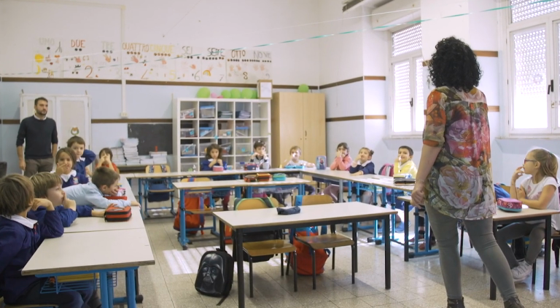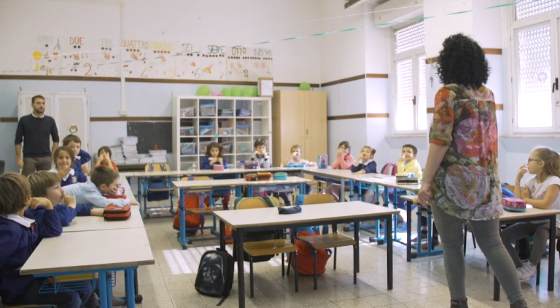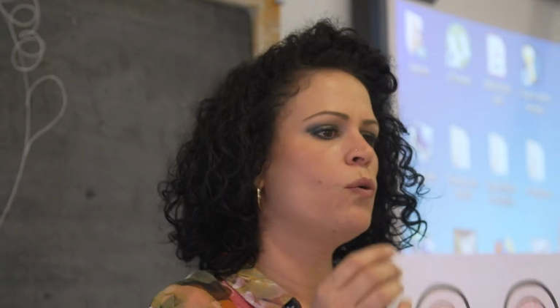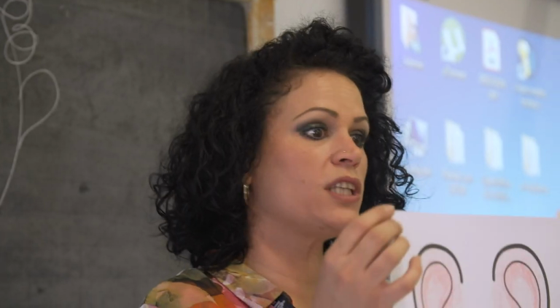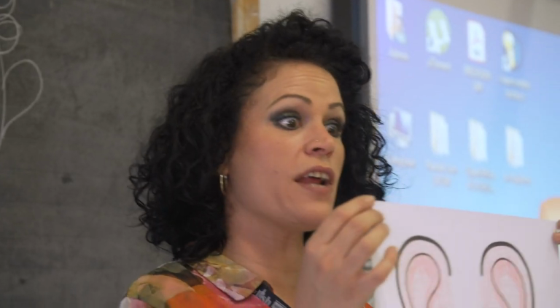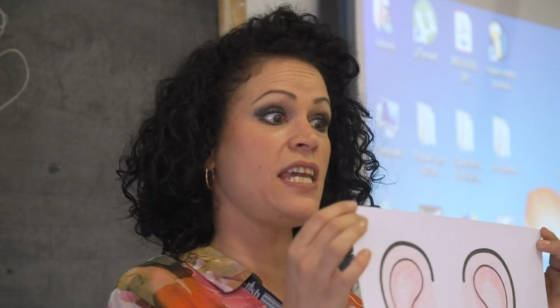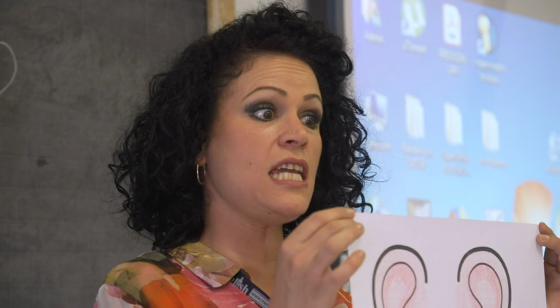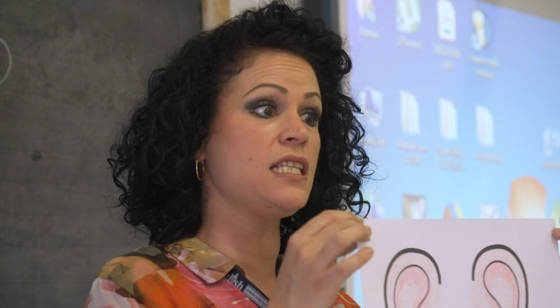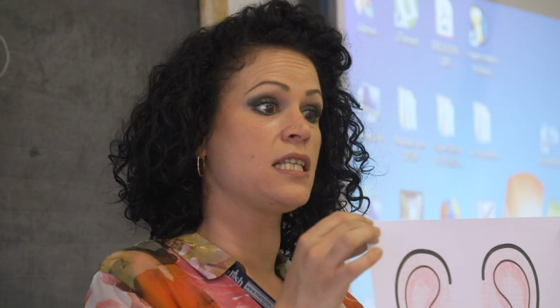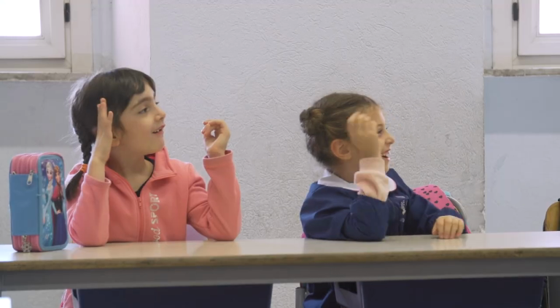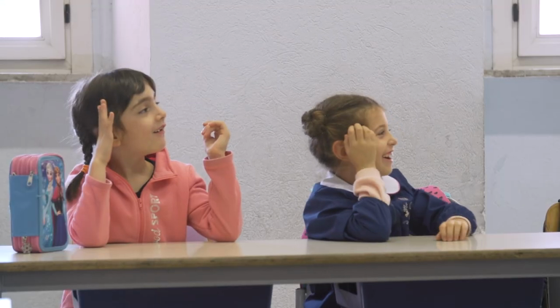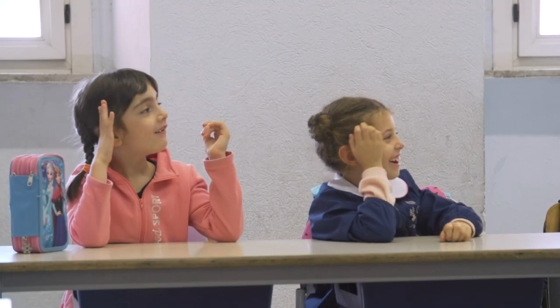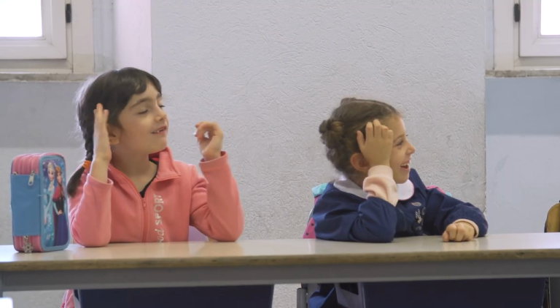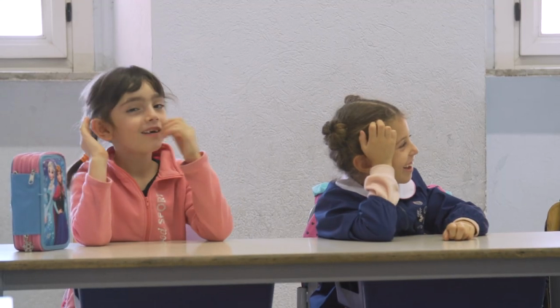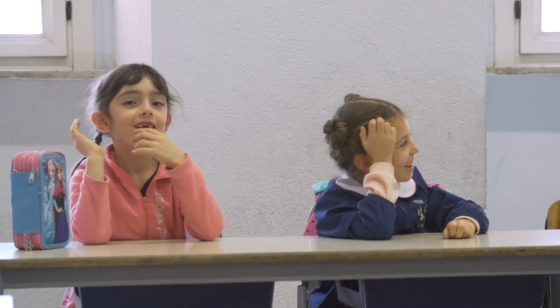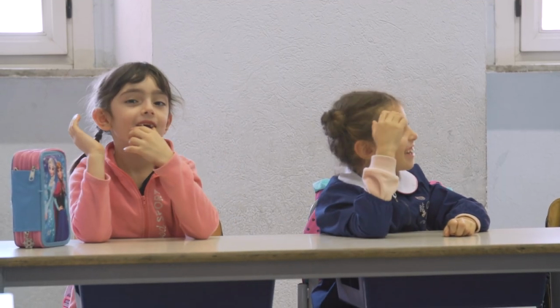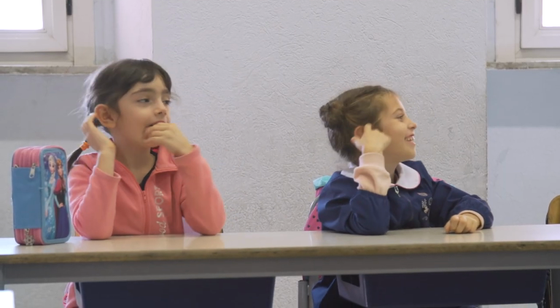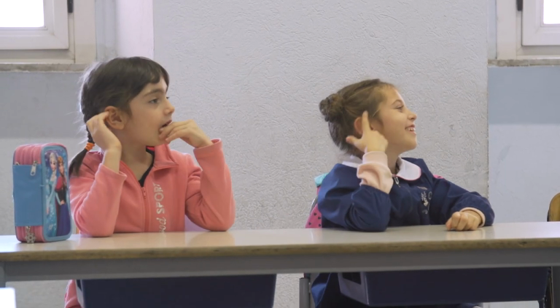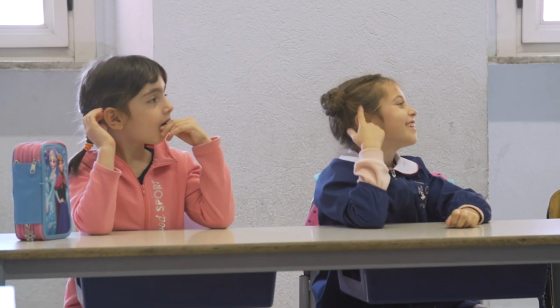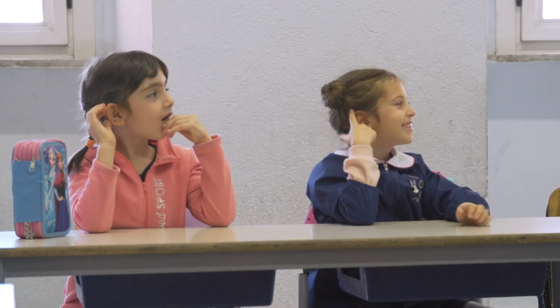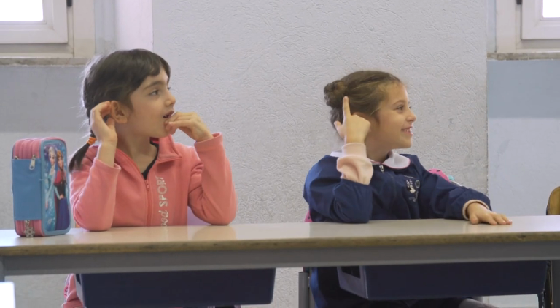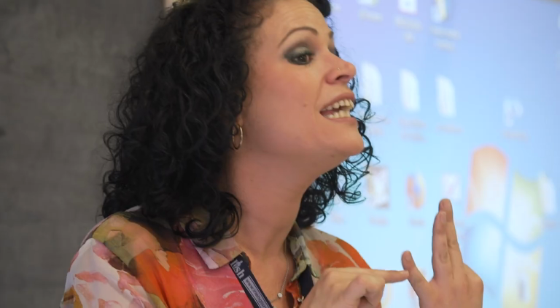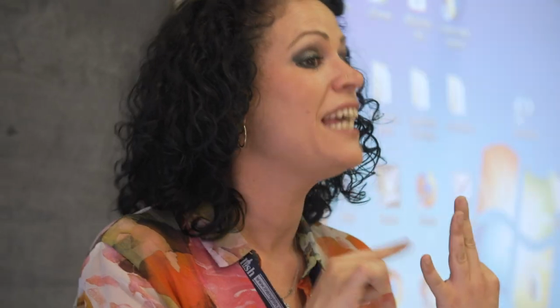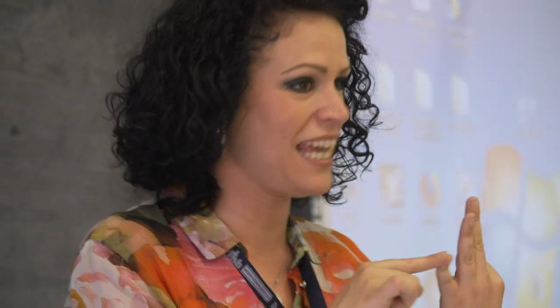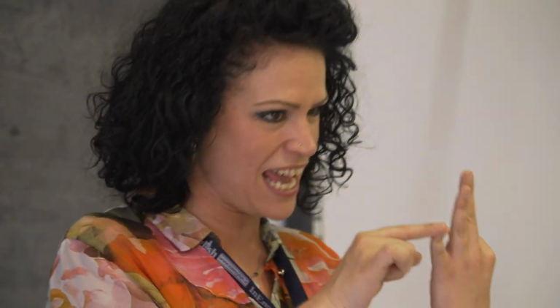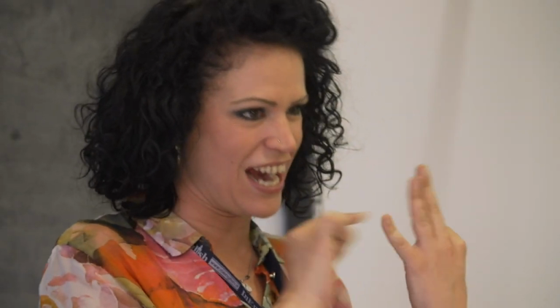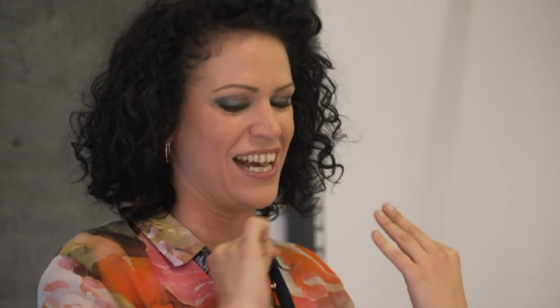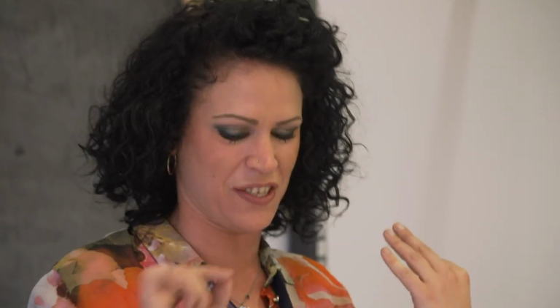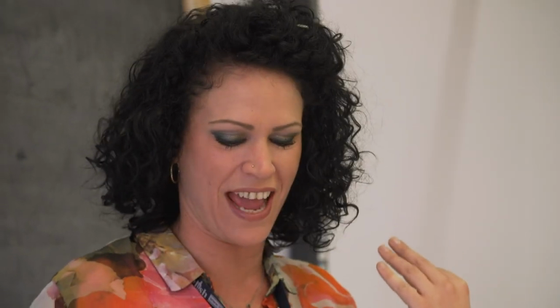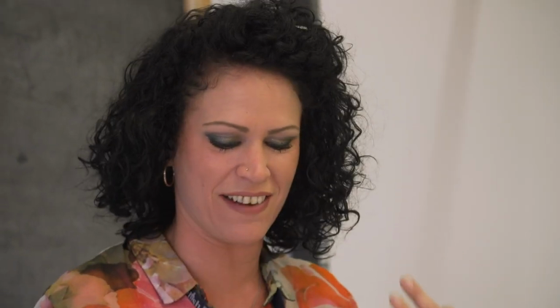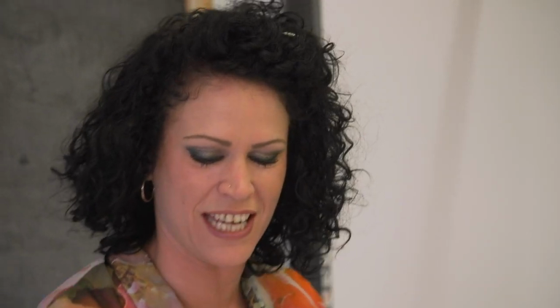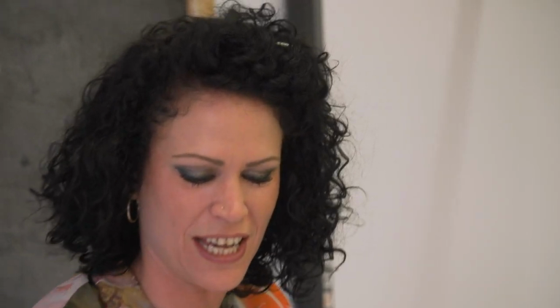What are these? These are ears. Very good.